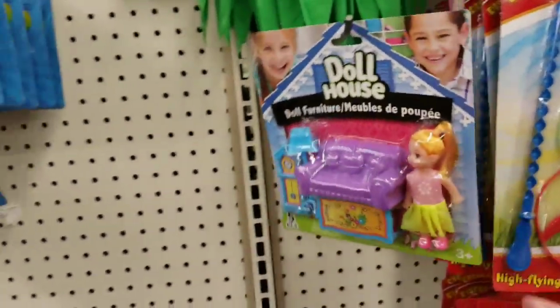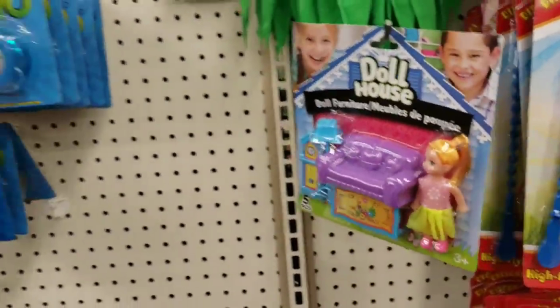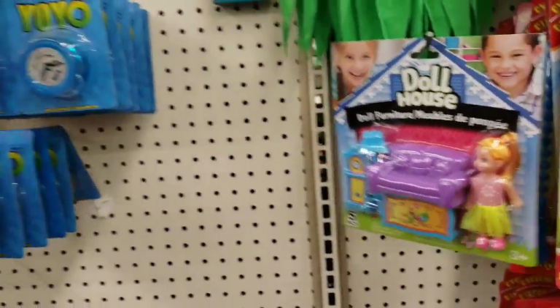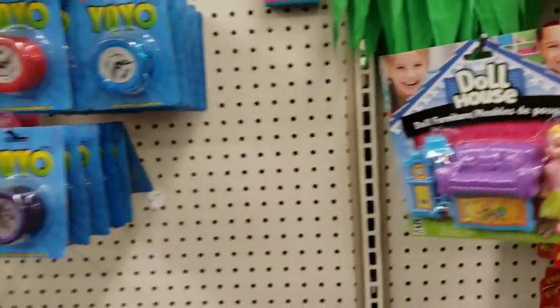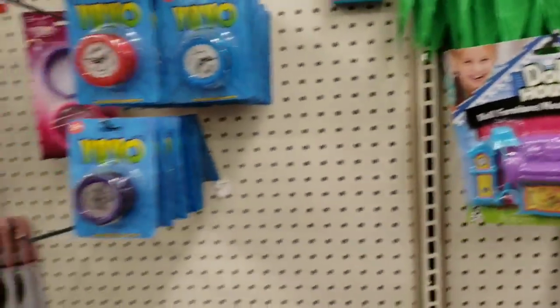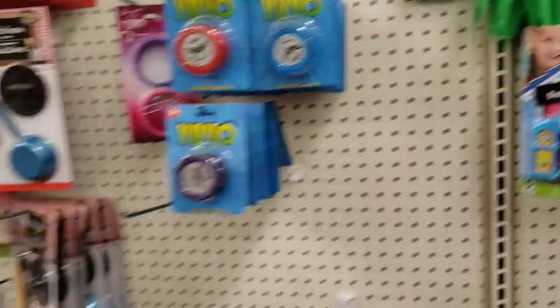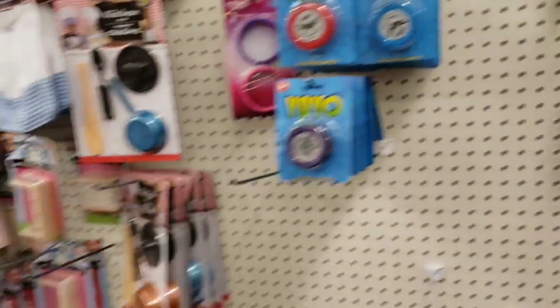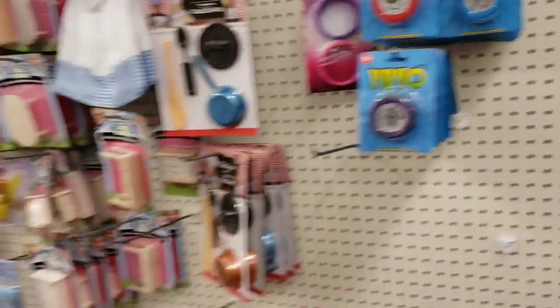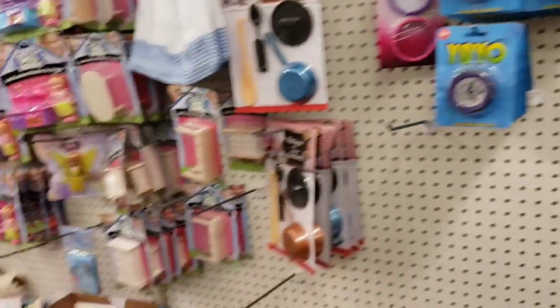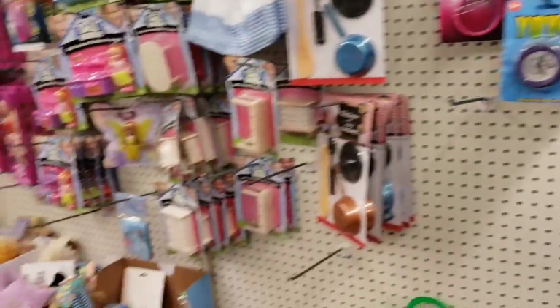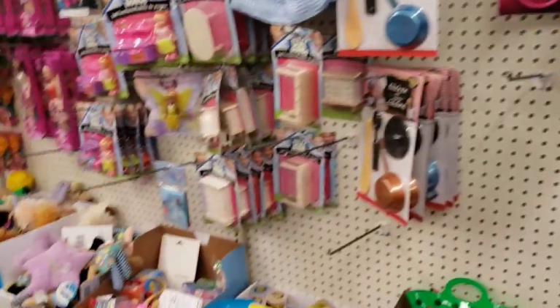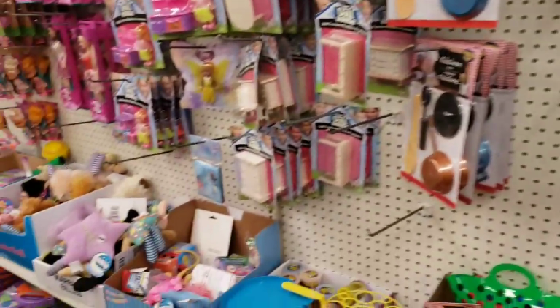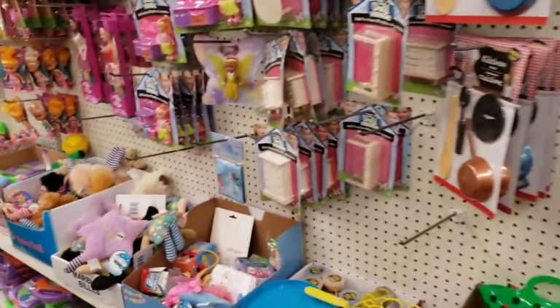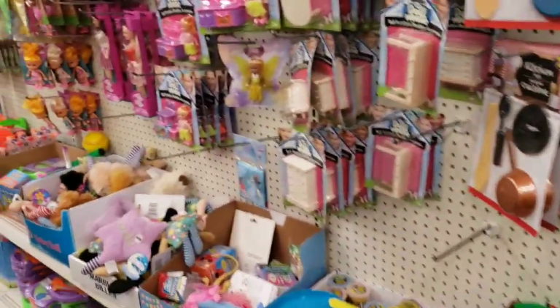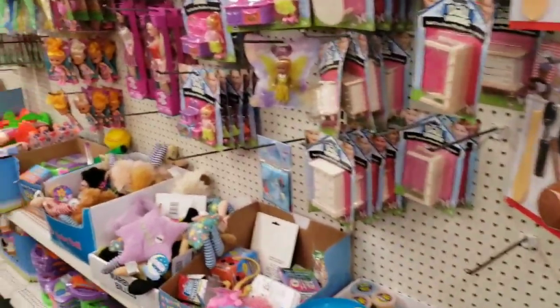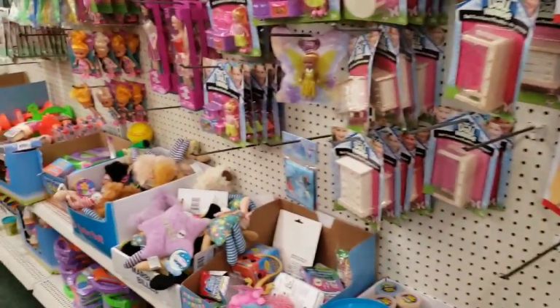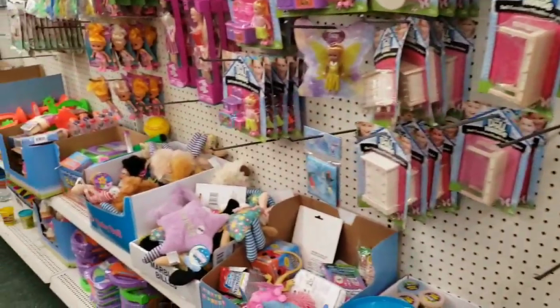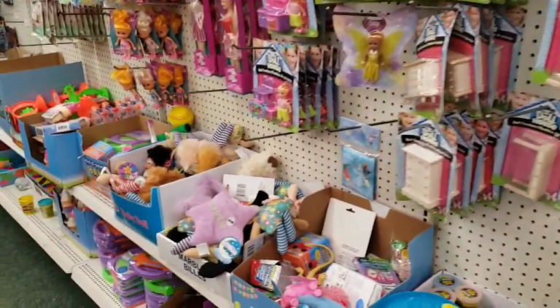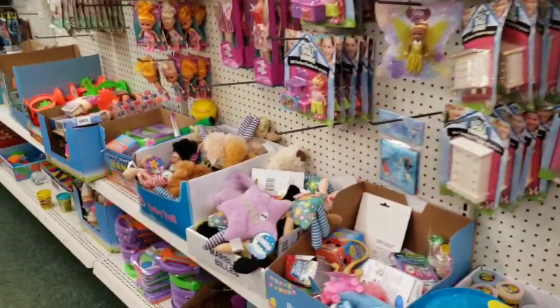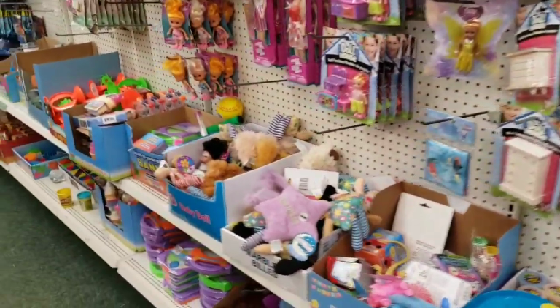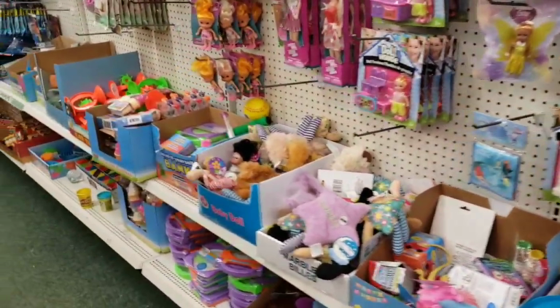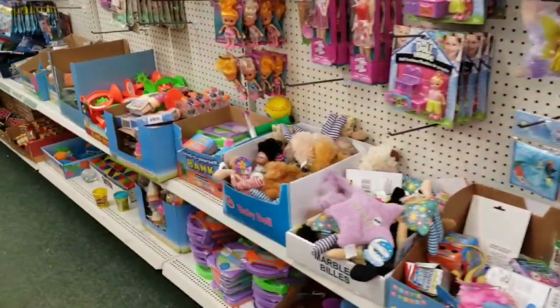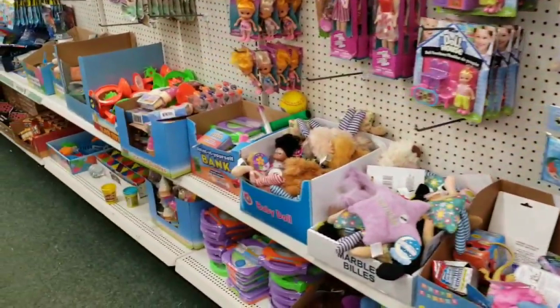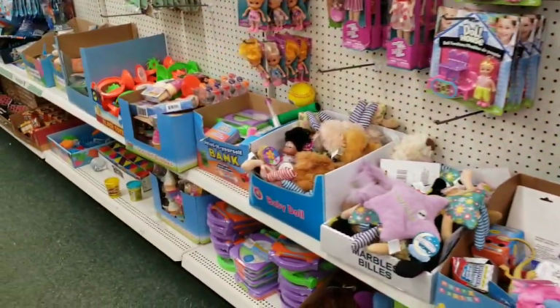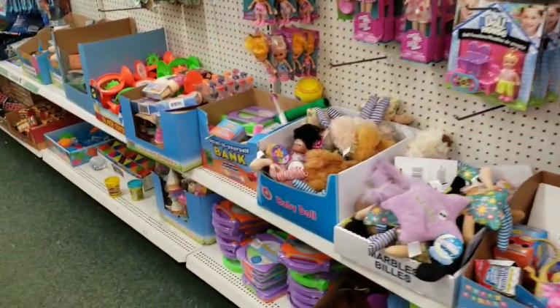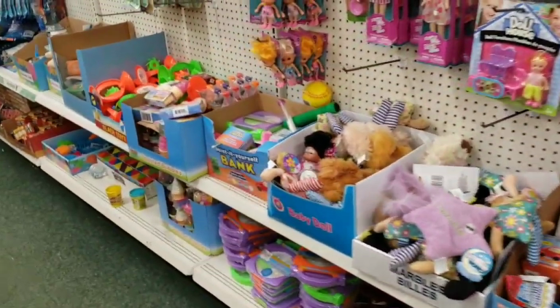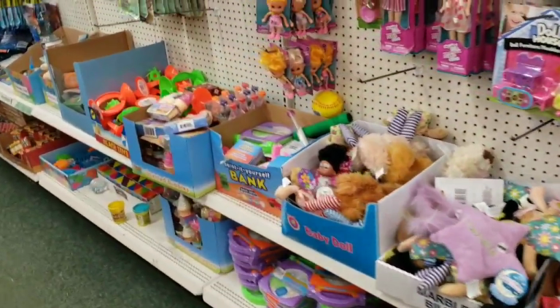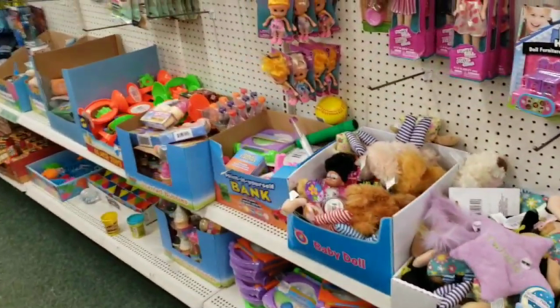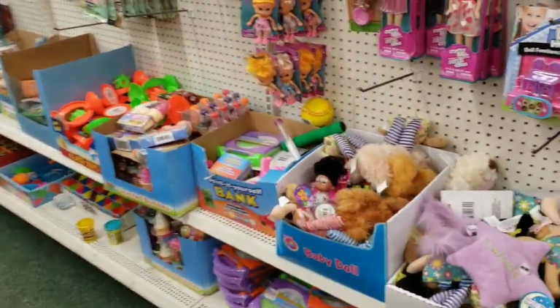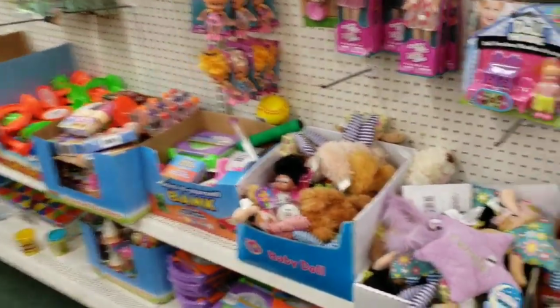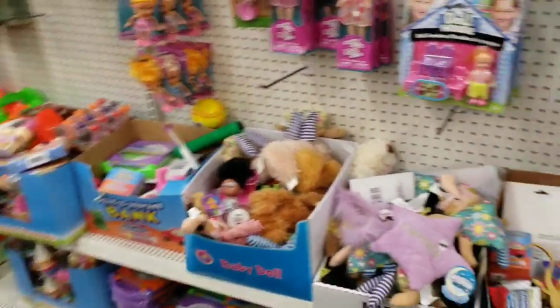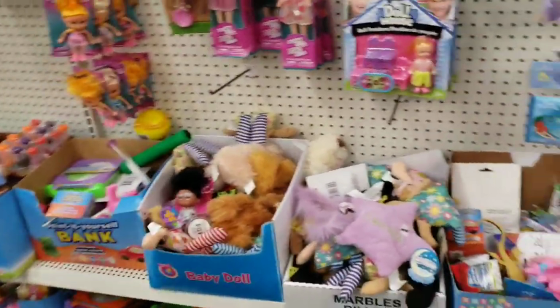Doll house furniture — for a dollar you get the doll, the couch, the table, the clock, and the lamp. That's pretty good. Still no Barbie stuff yet.